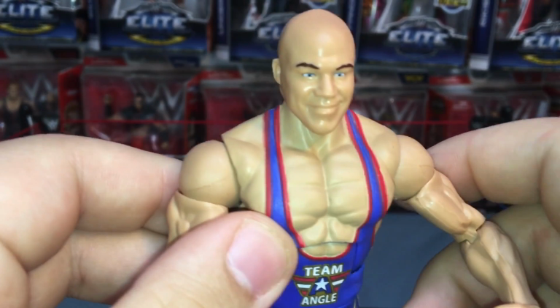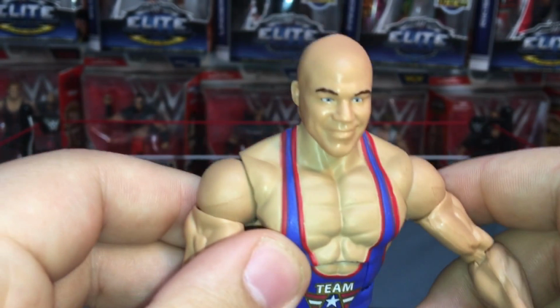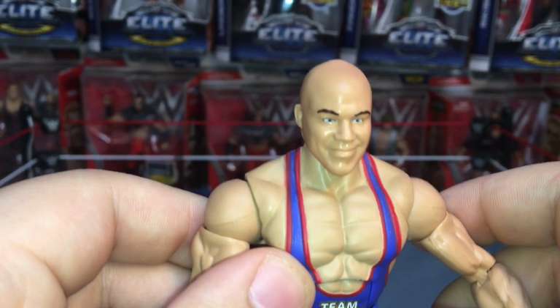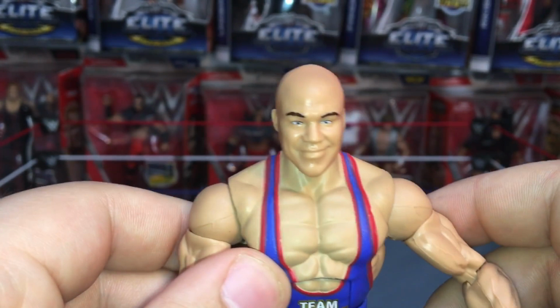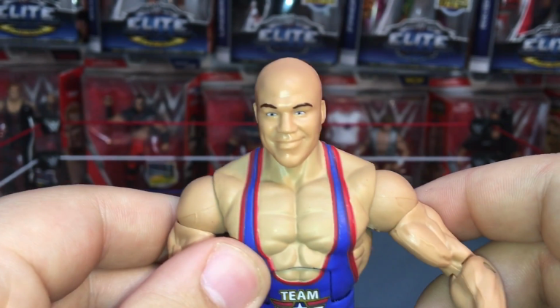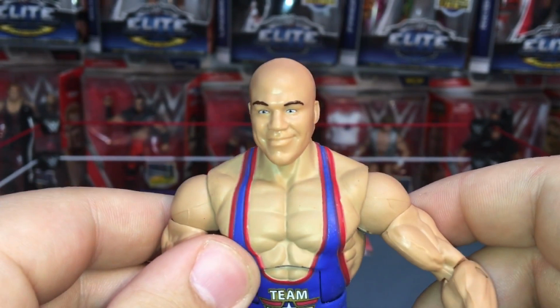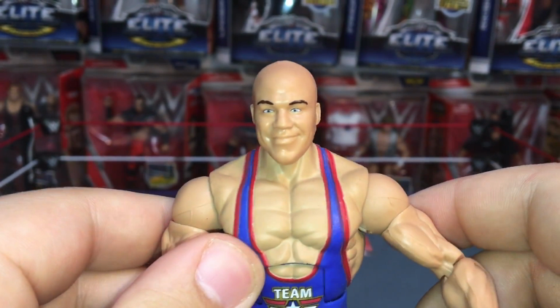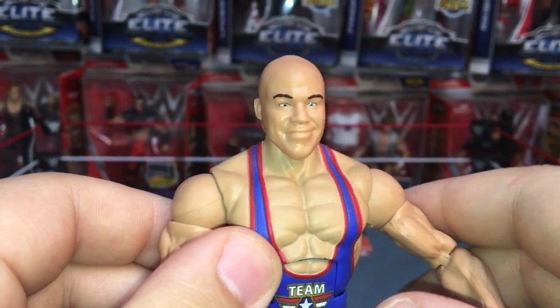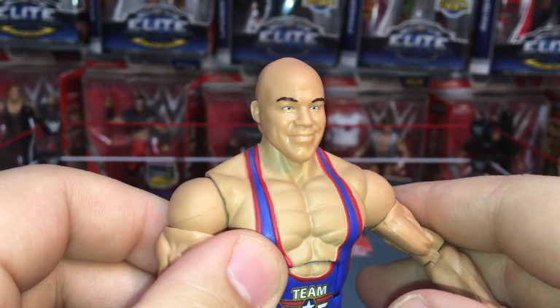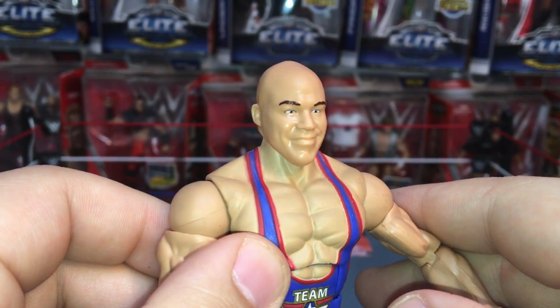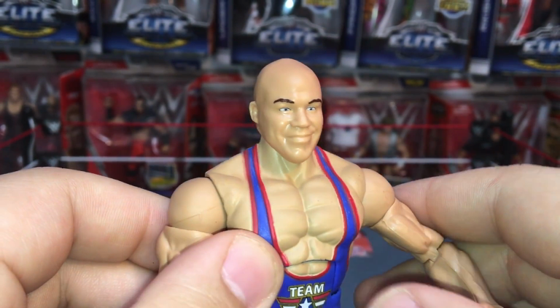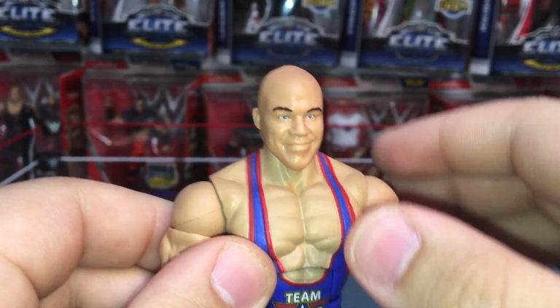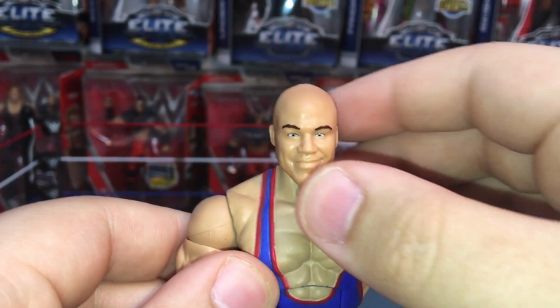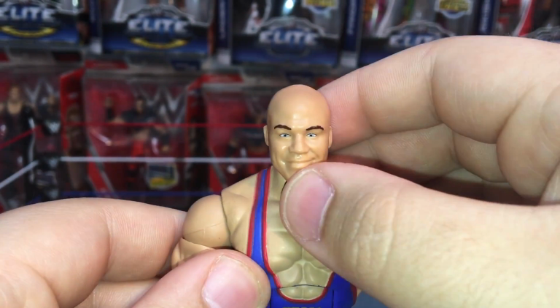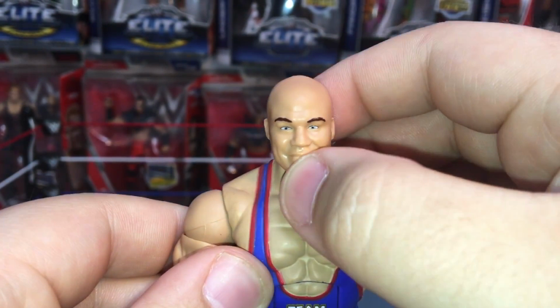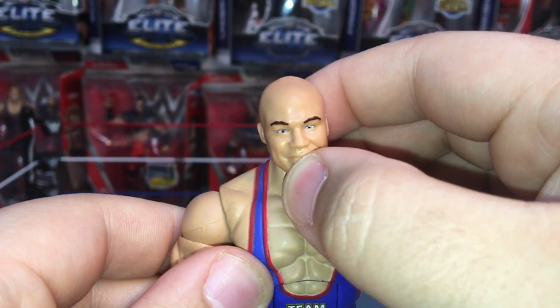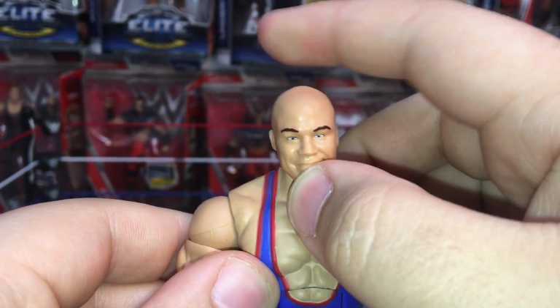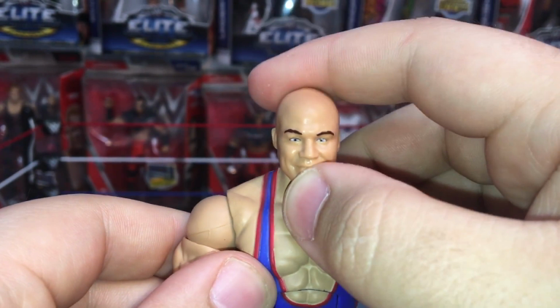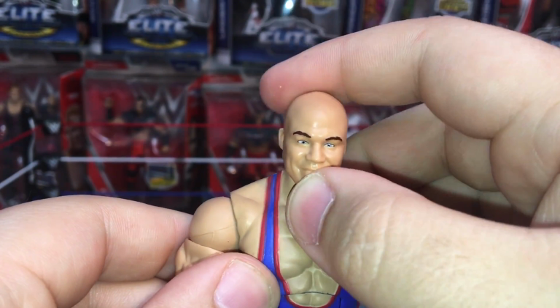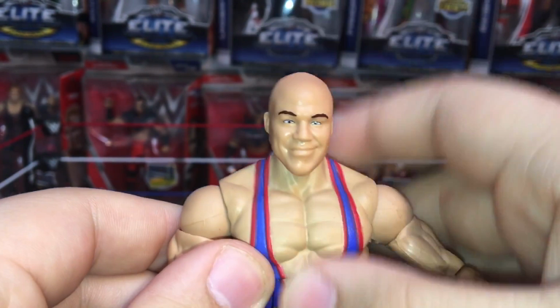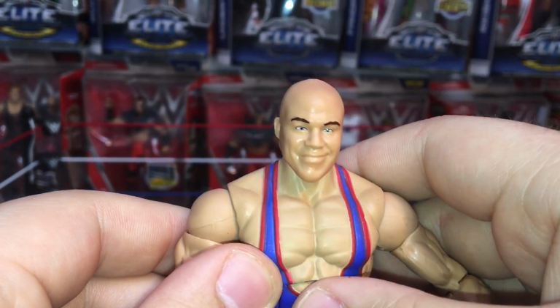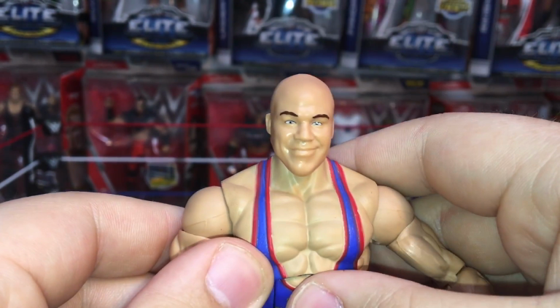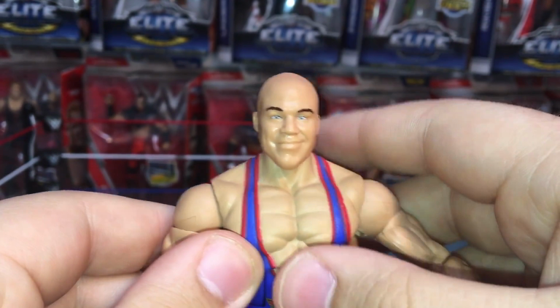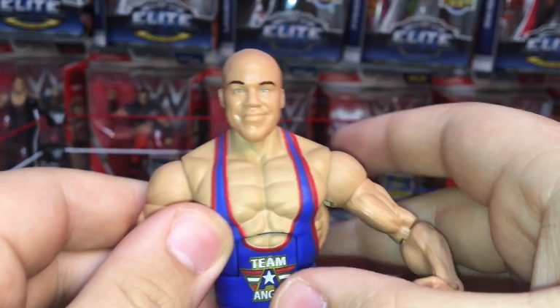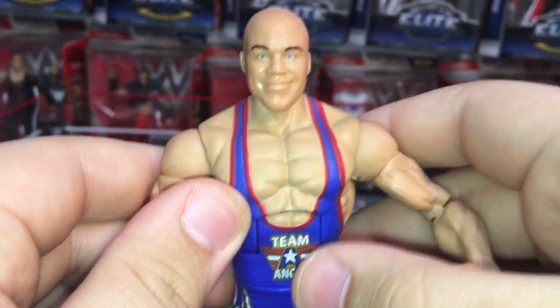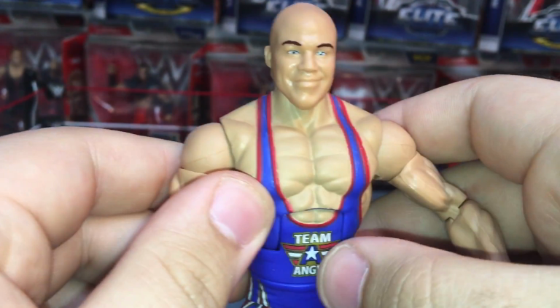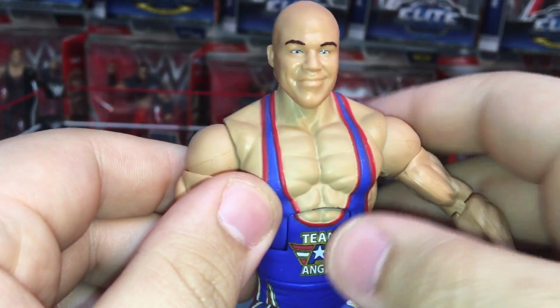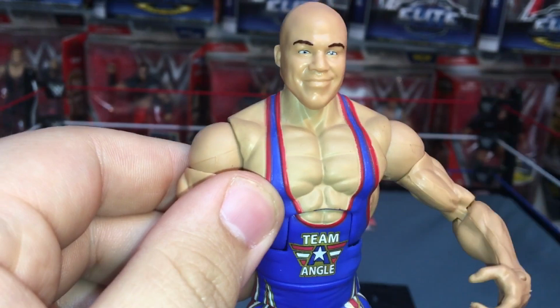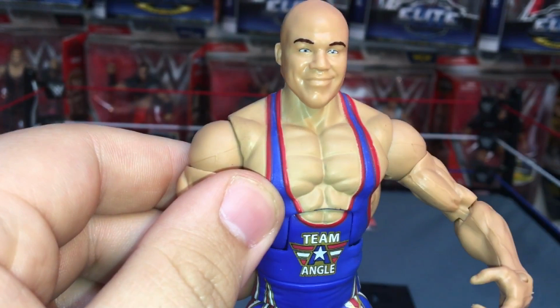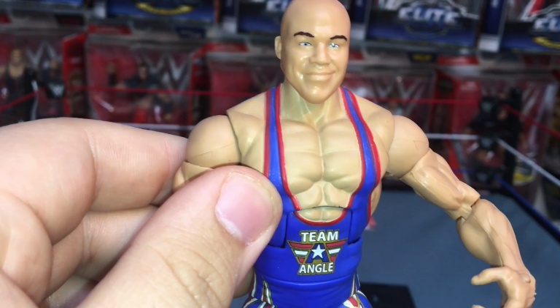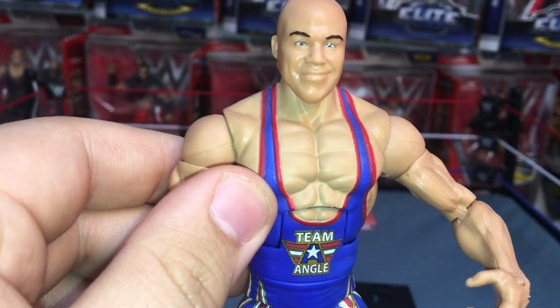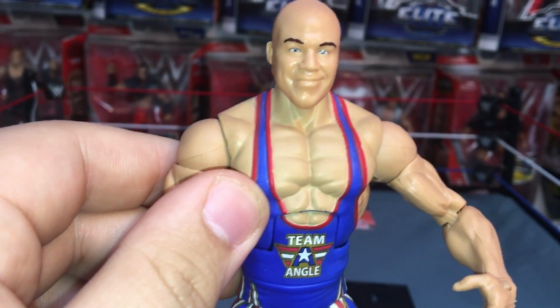Let's look at the head sculpt. I like it, I like it a lot actually. The head sculpt is on point, it looks great — no complaint whatsoever.